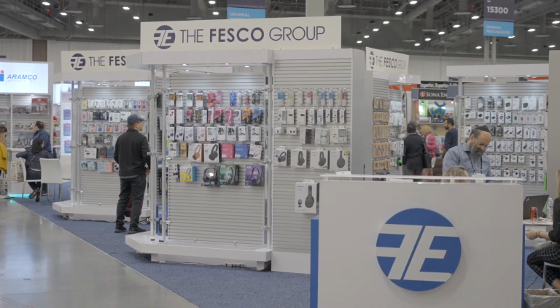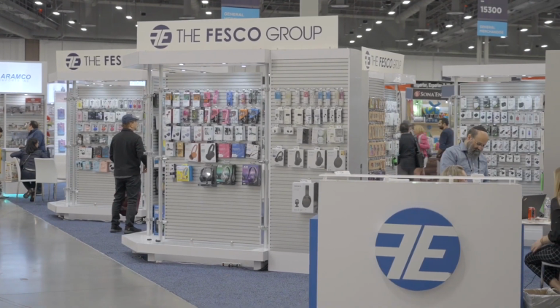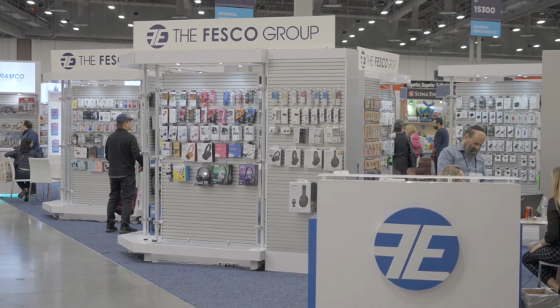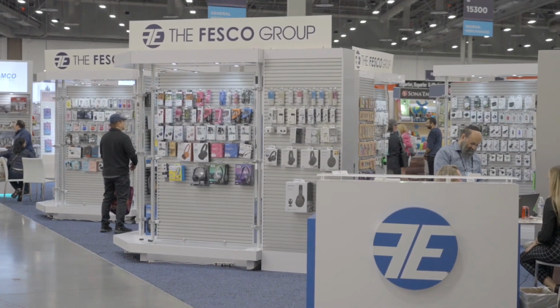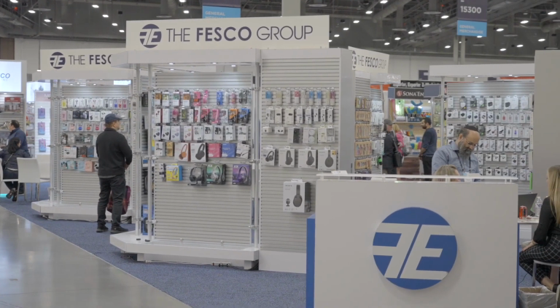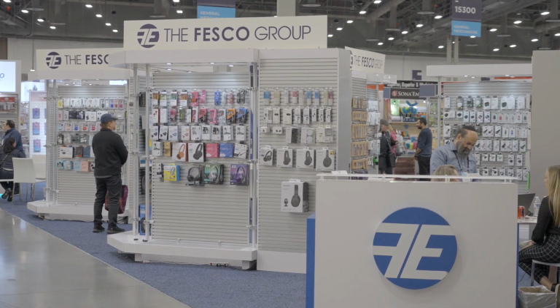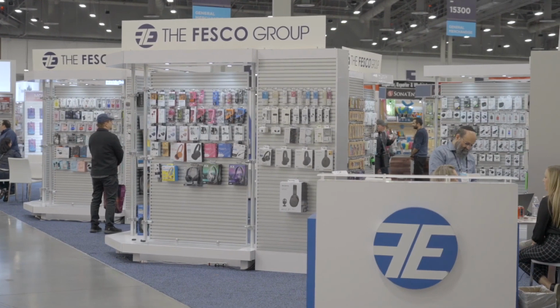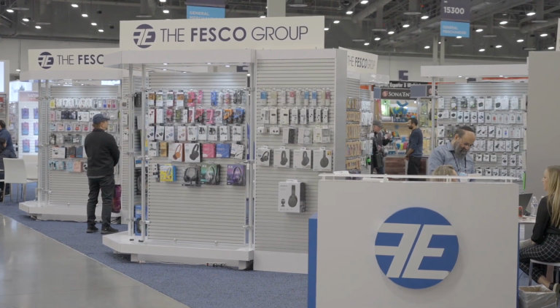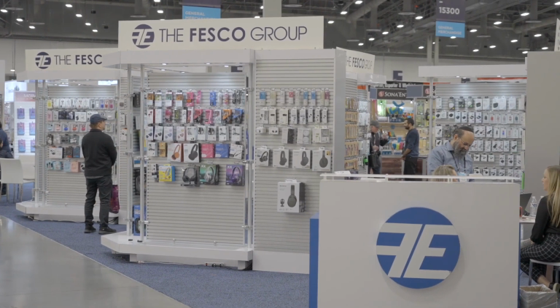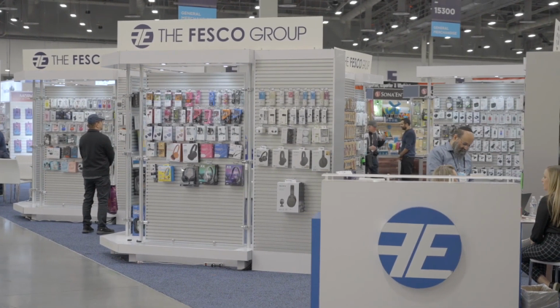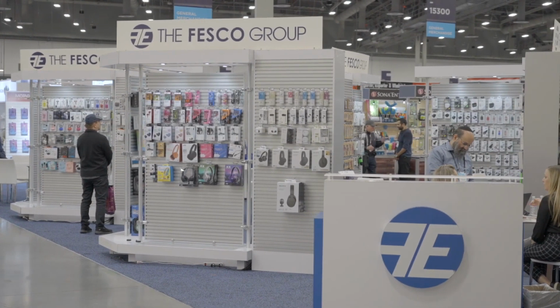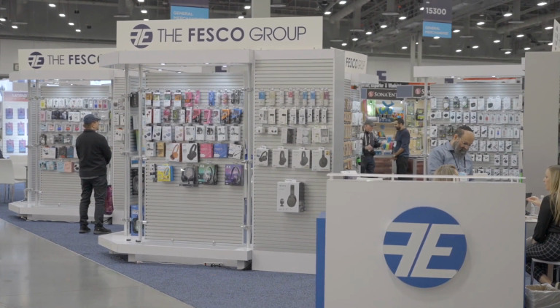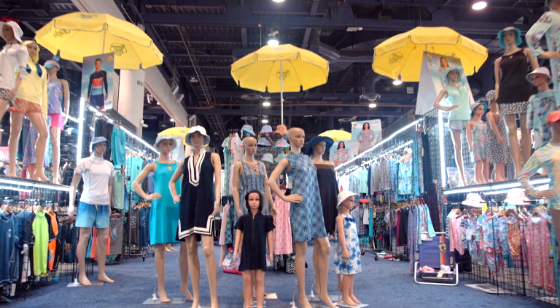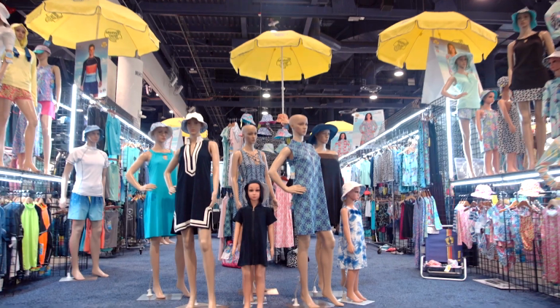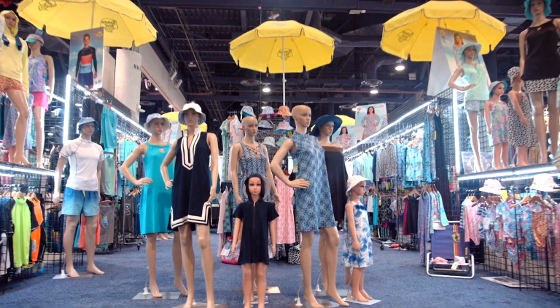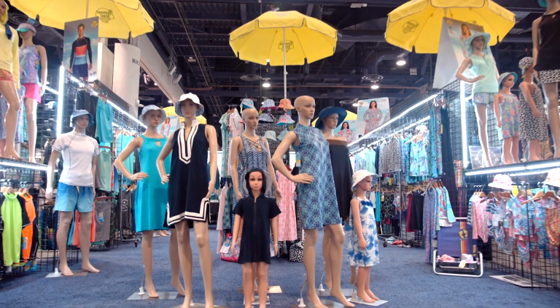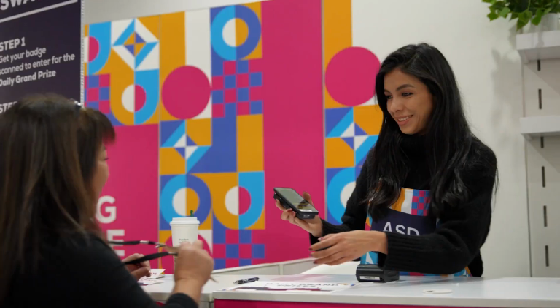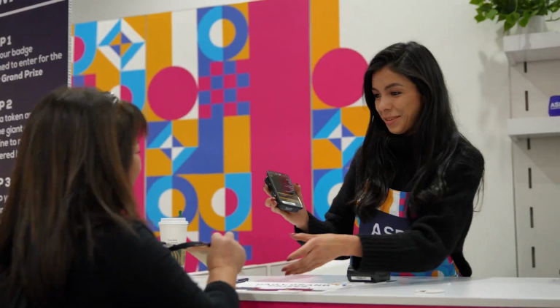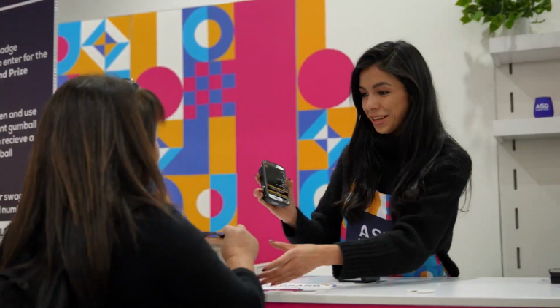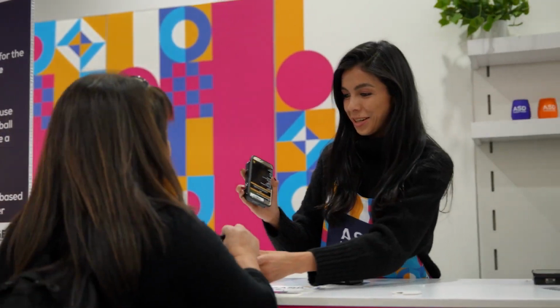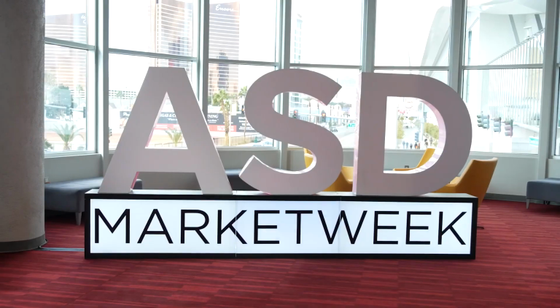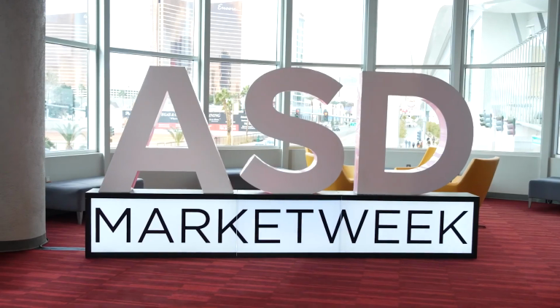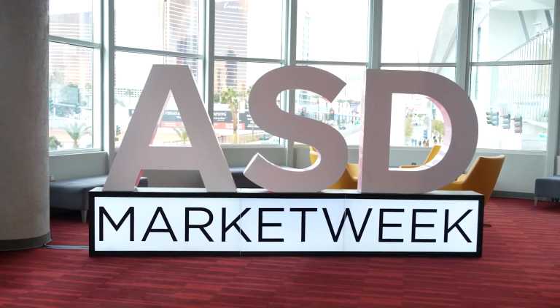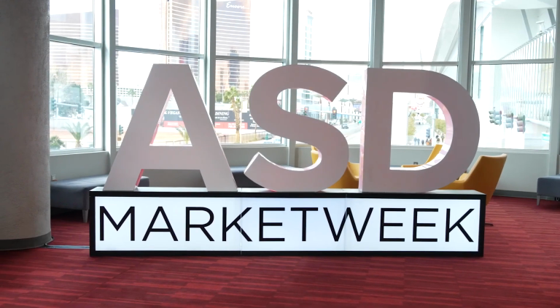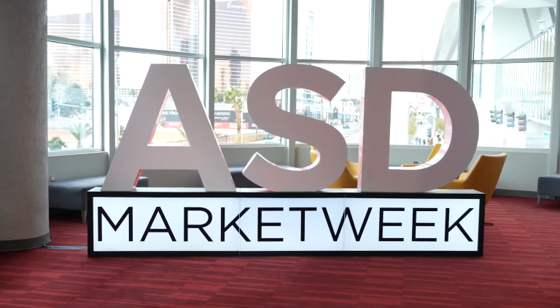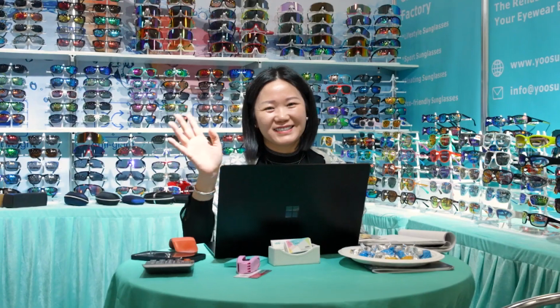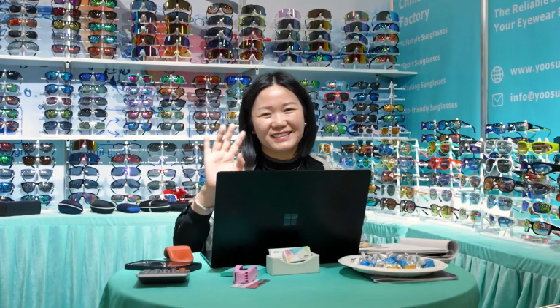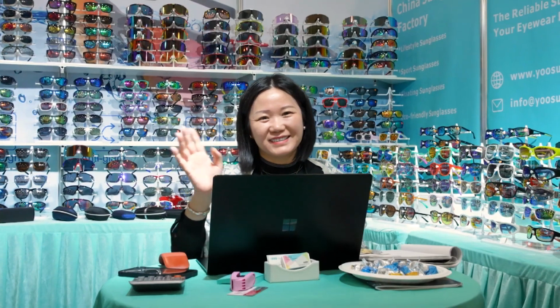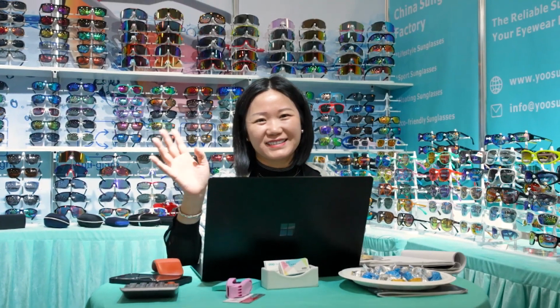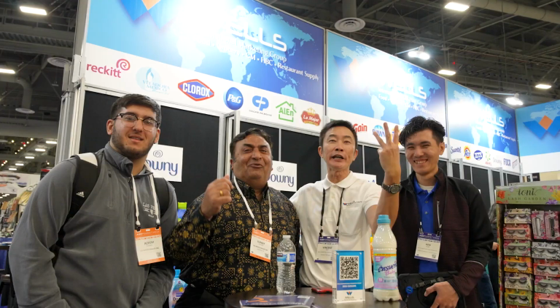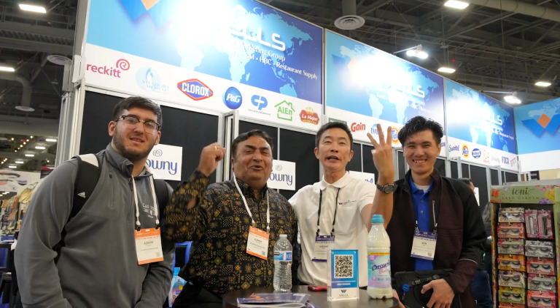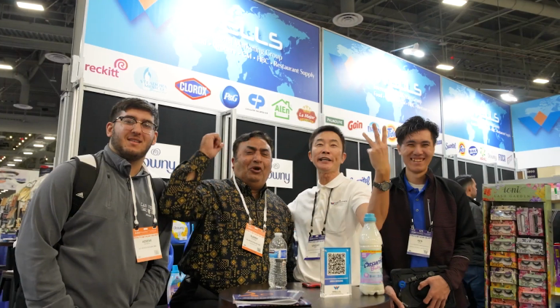Well, that wraps it all up. We're so excited to have you at ASD Market Week. We'll see you in Vegas.